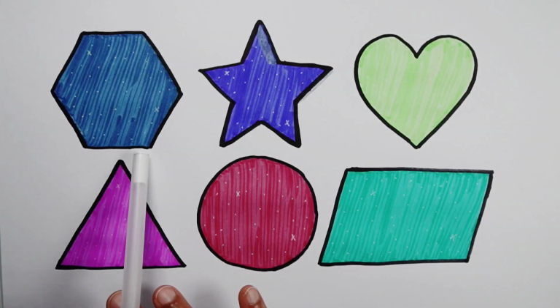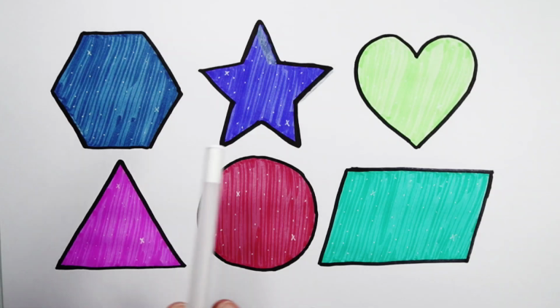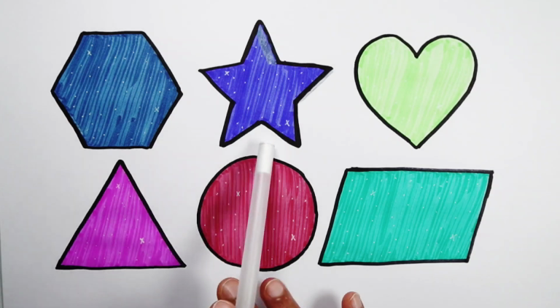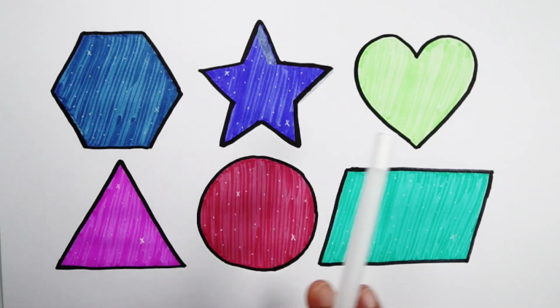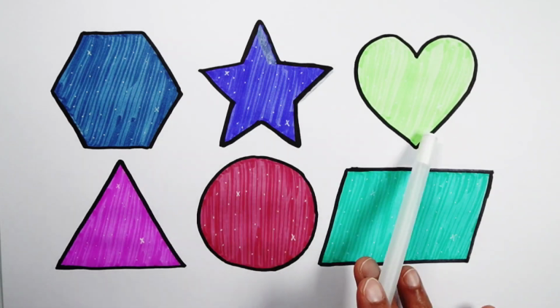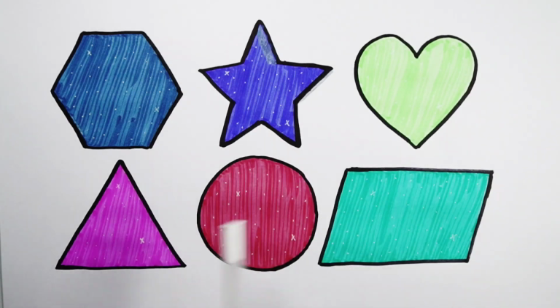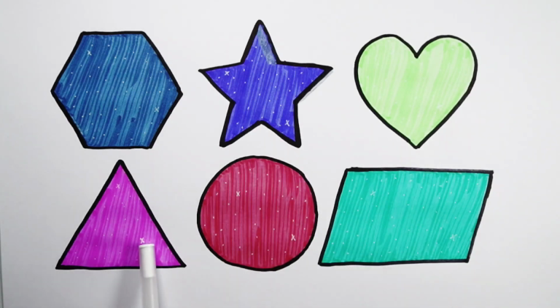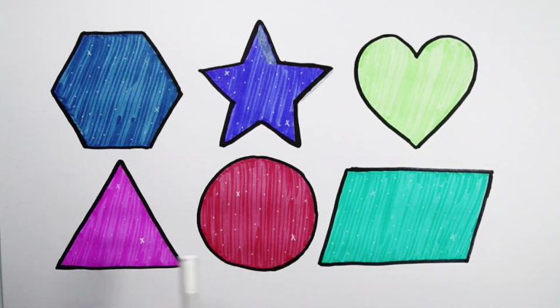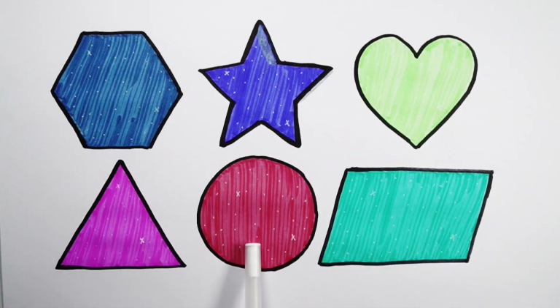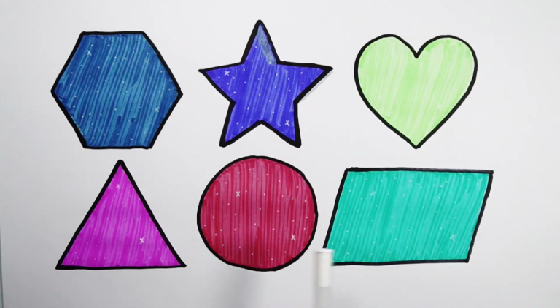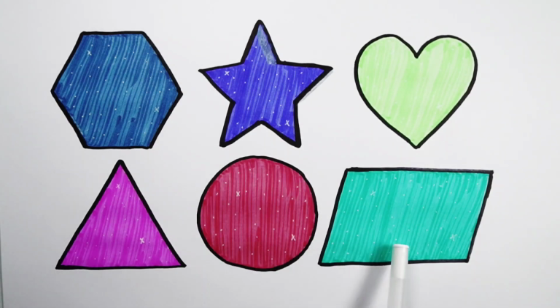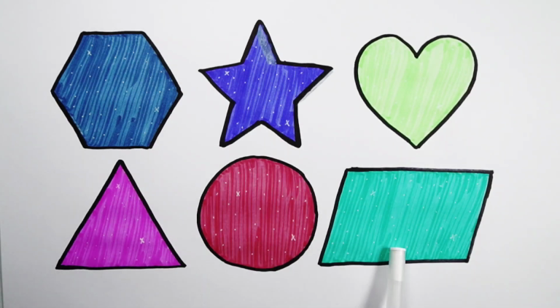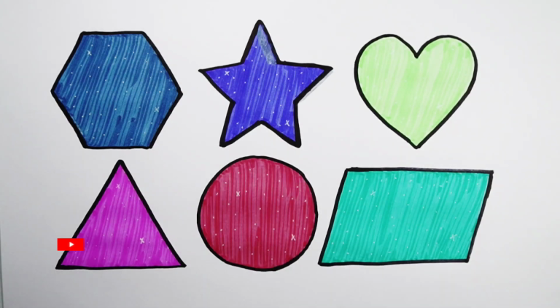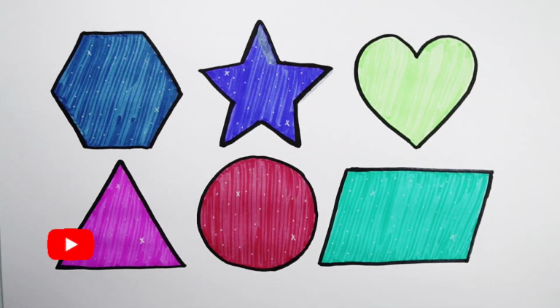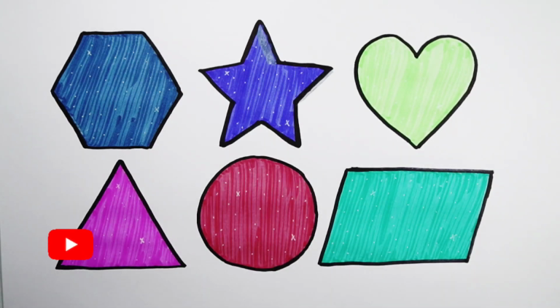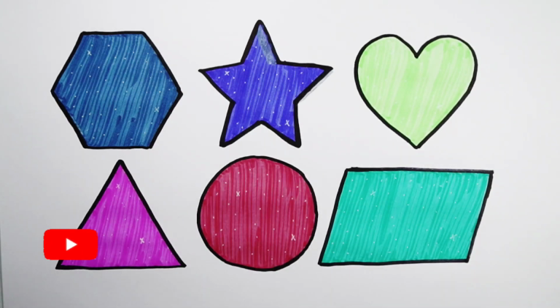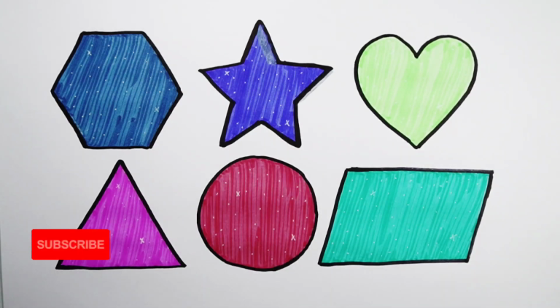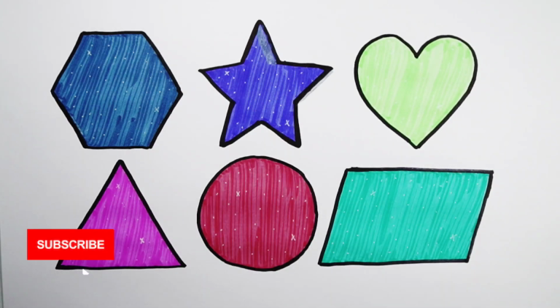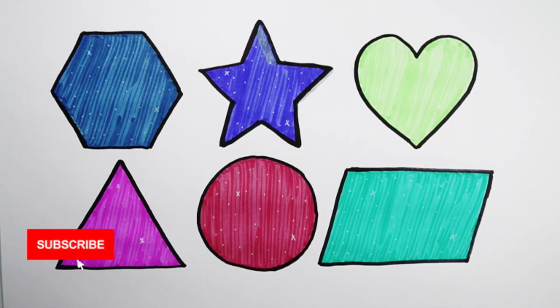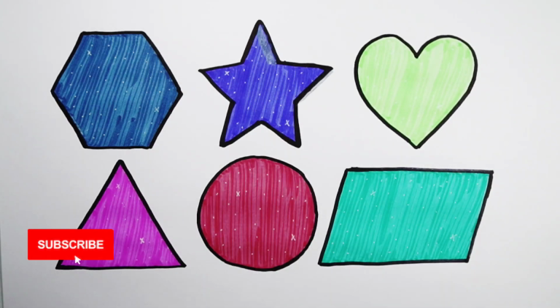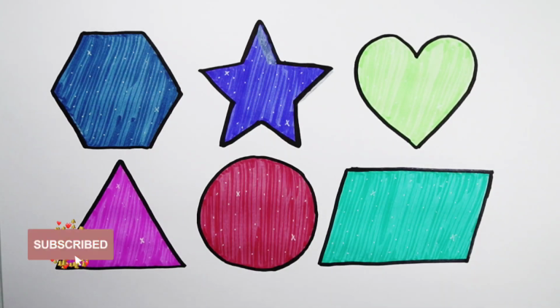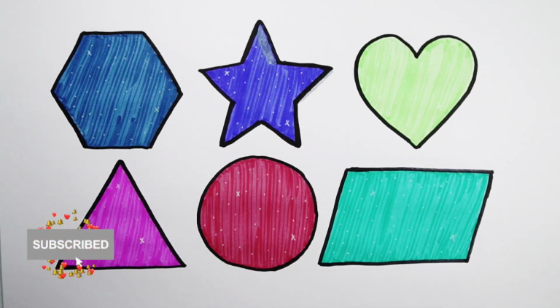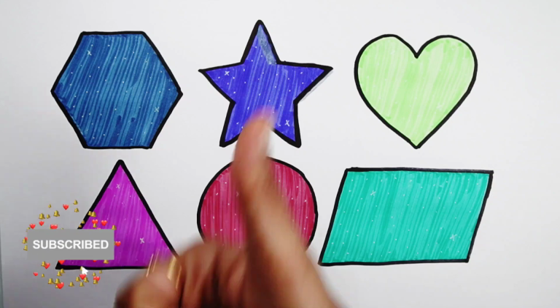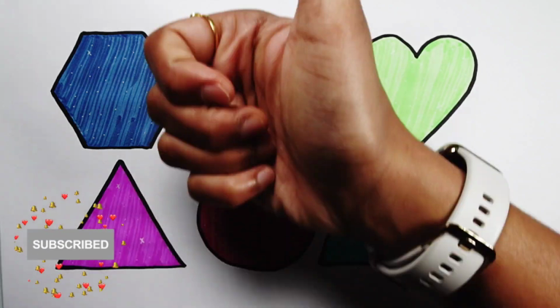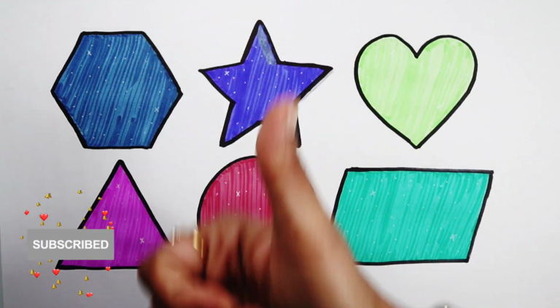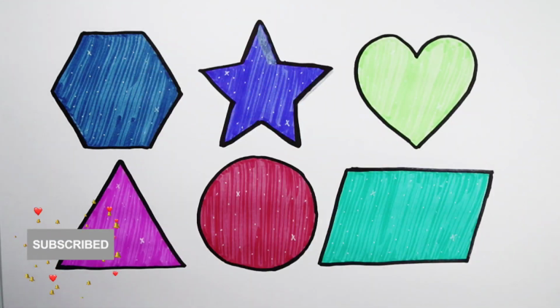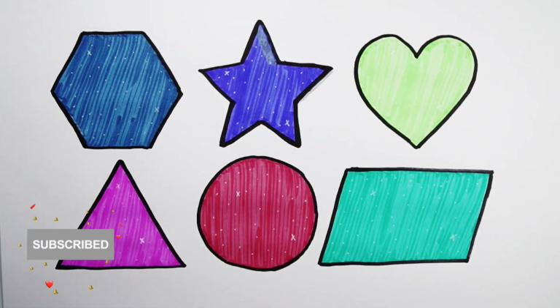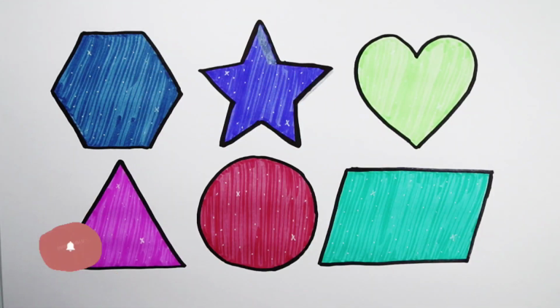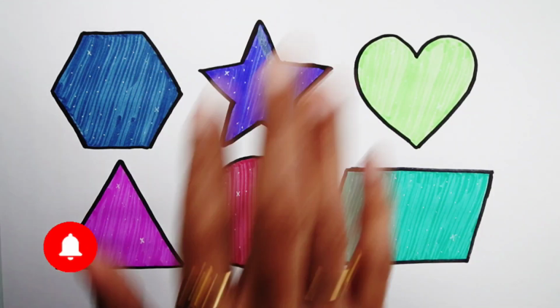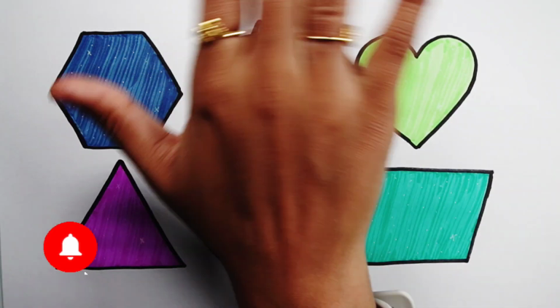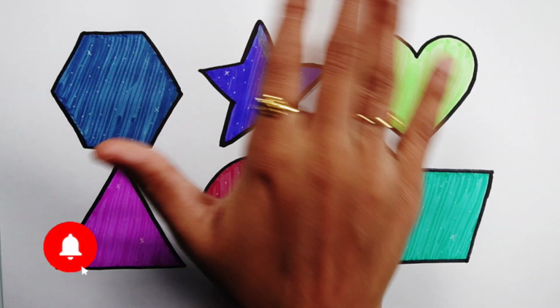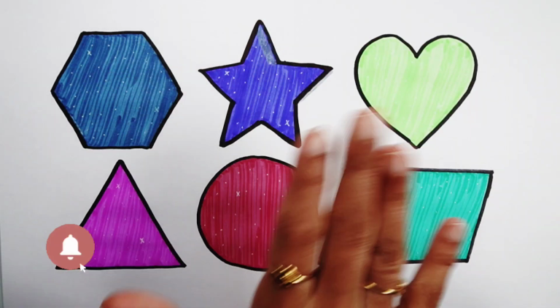Hexagon, star, heart, triangle, circle, parallelogram. Thank you so much for watching, don't forget to like and subscribe. See you in the next video, bye bye.